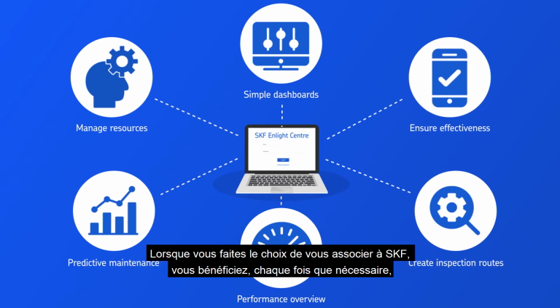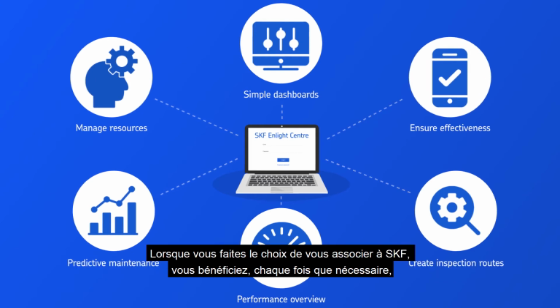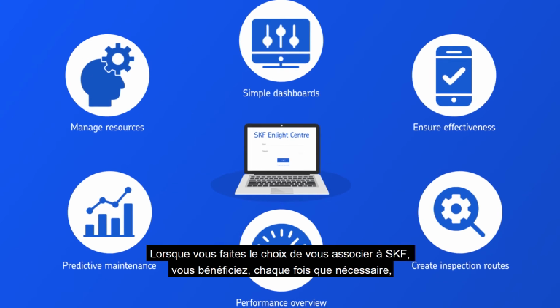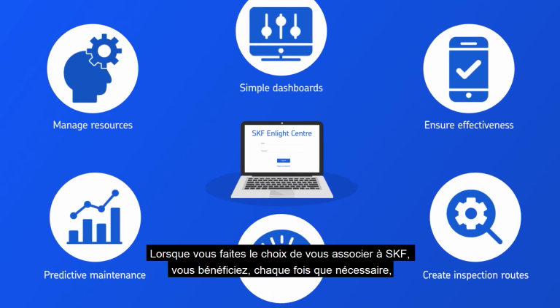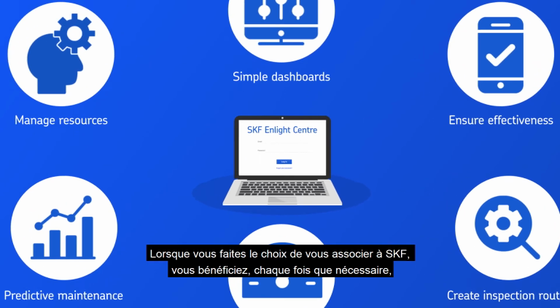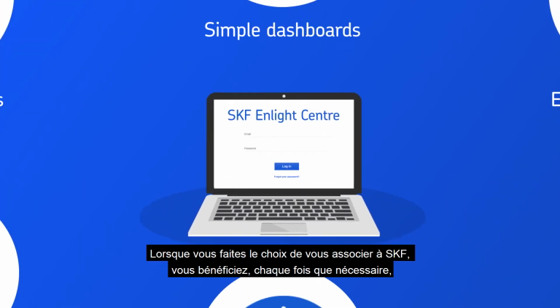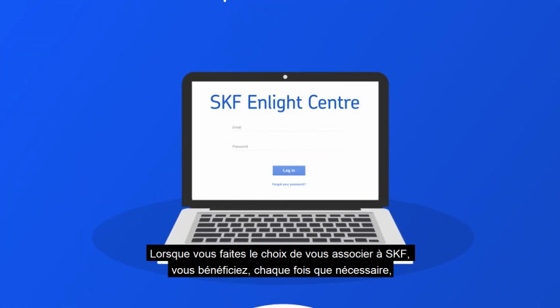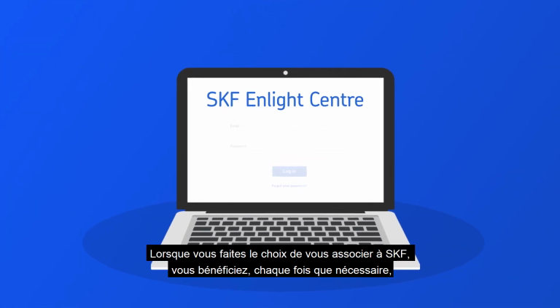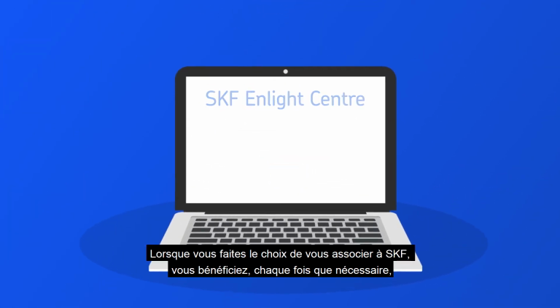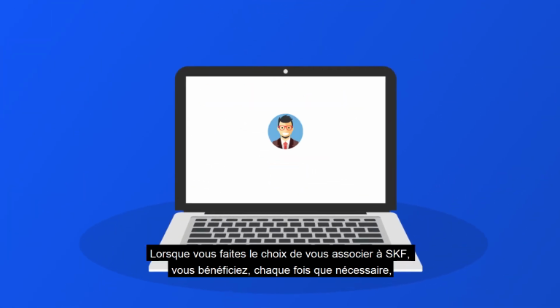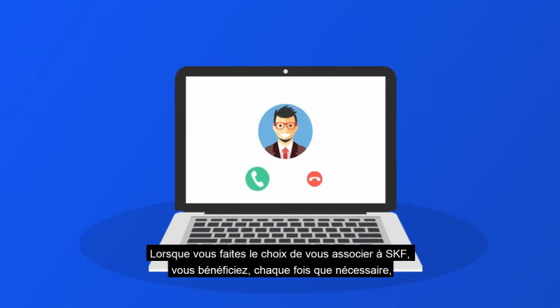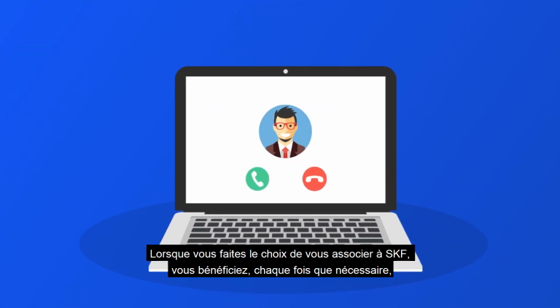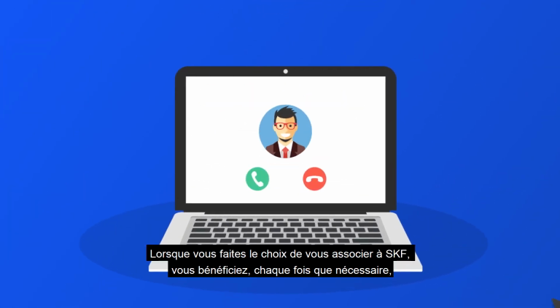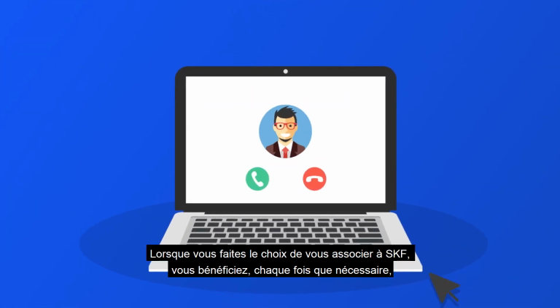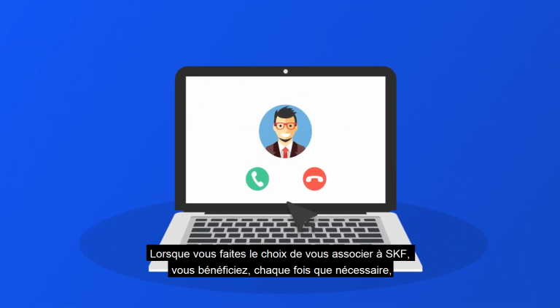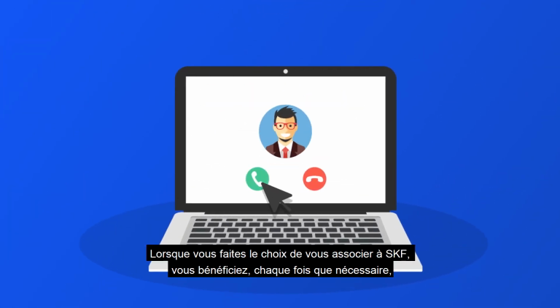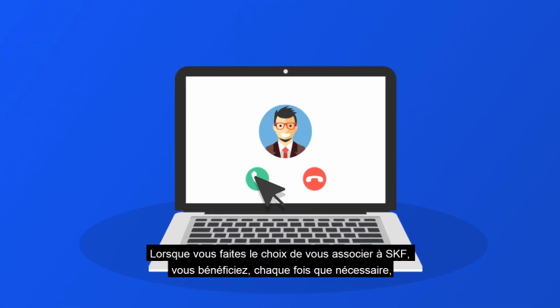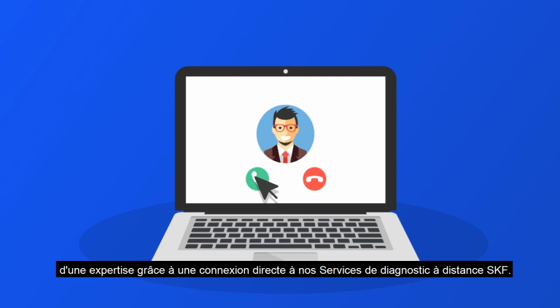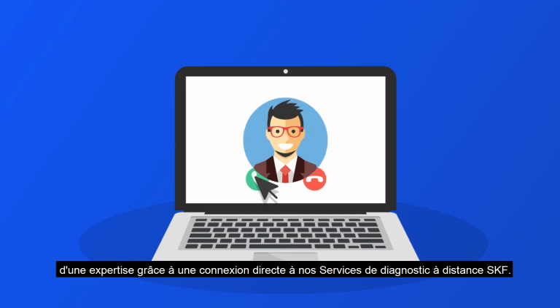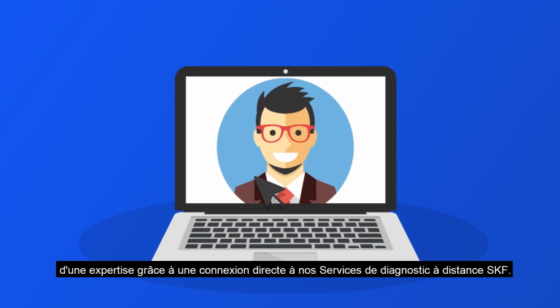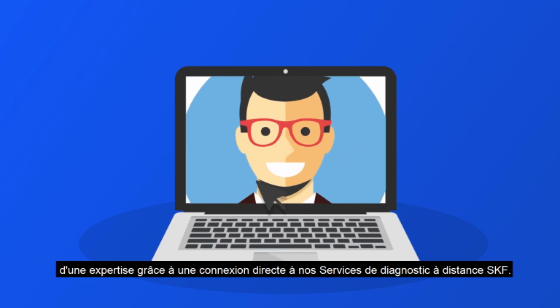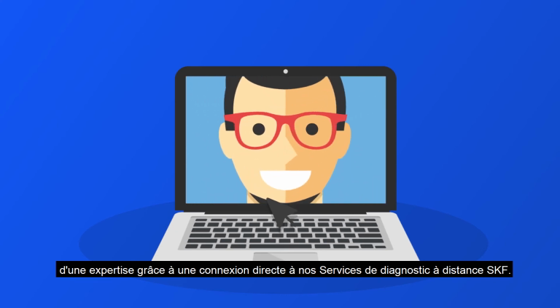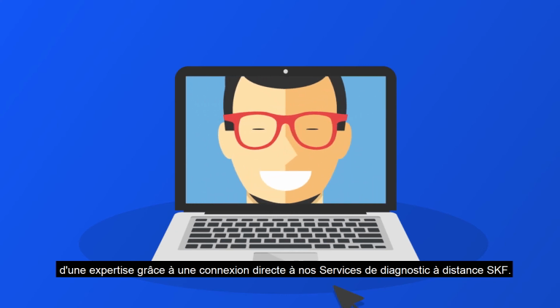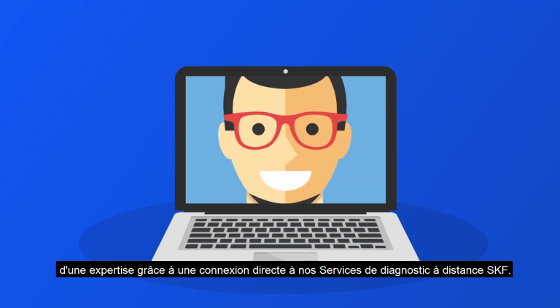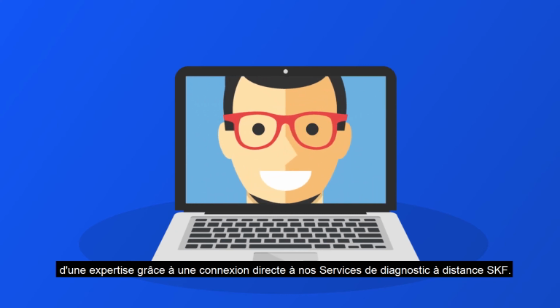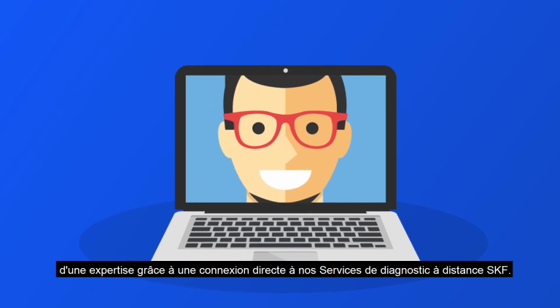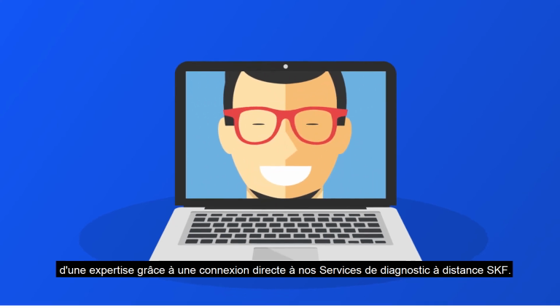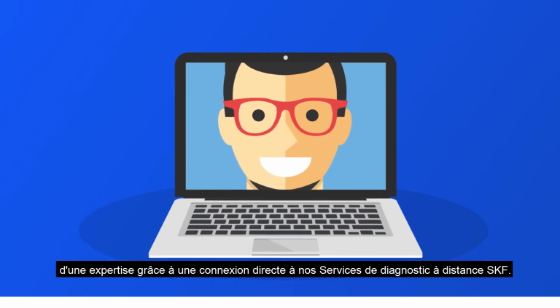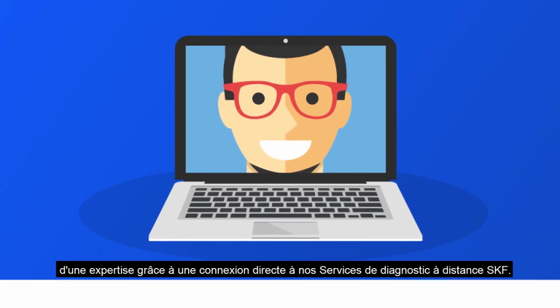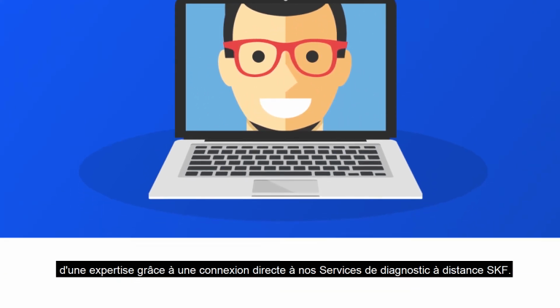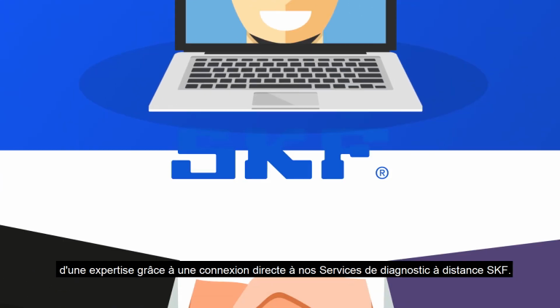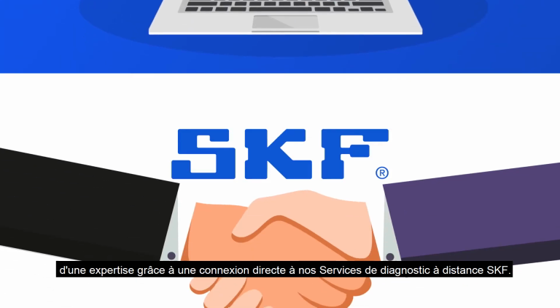And when you partner with SKF, you get expert support when you need it through connecting directly to our SKF remote diagnostic services.